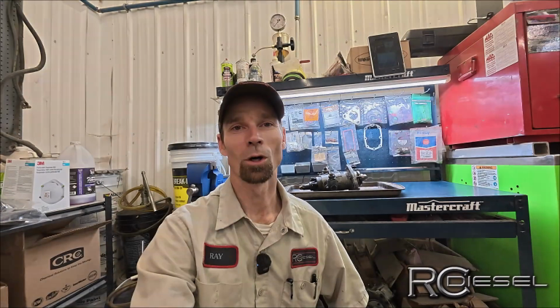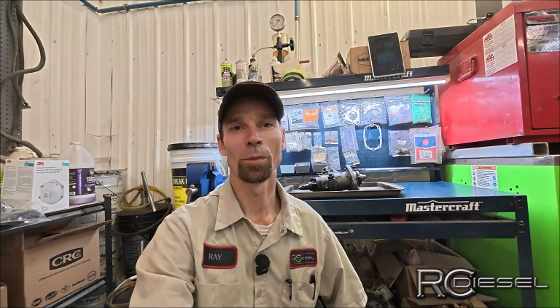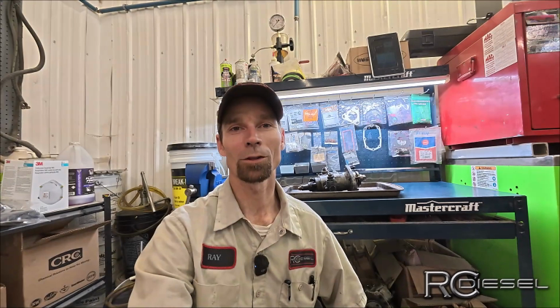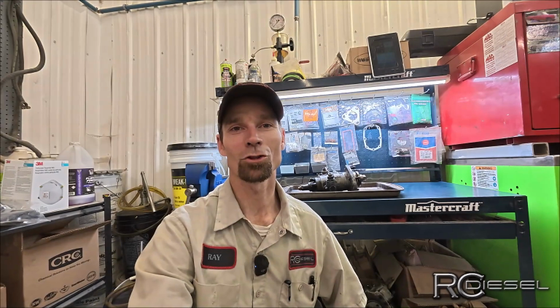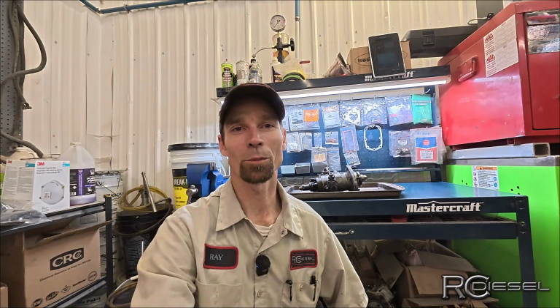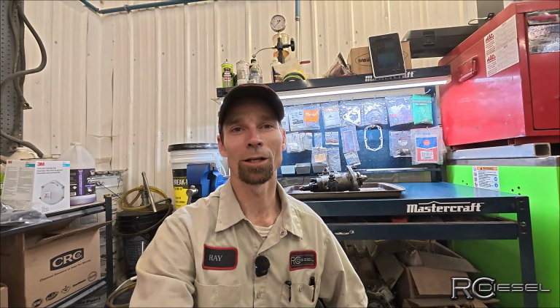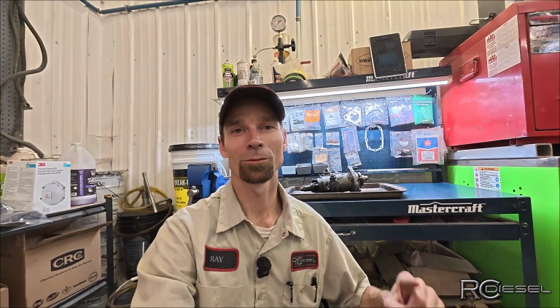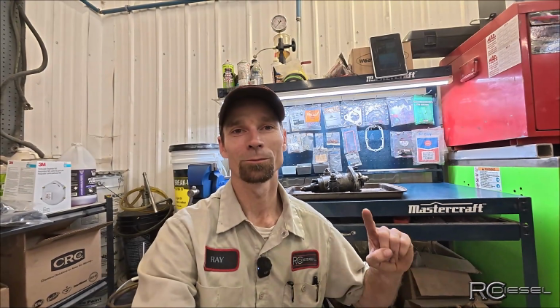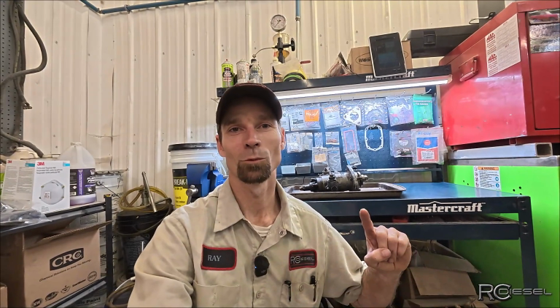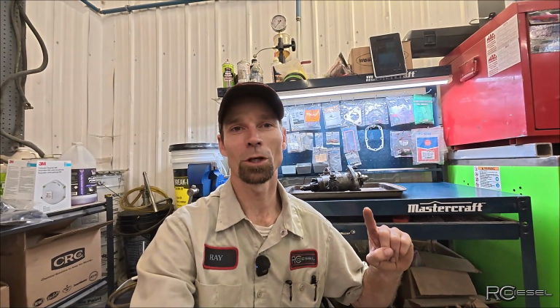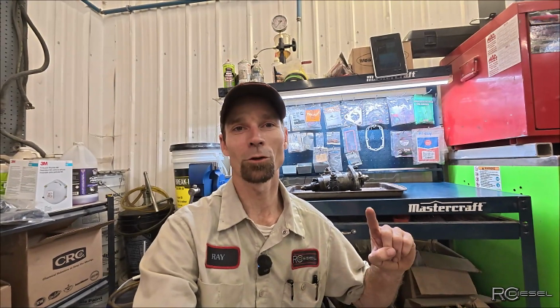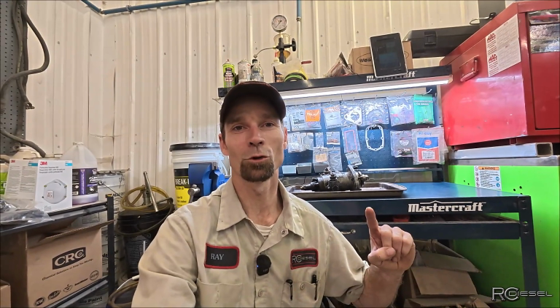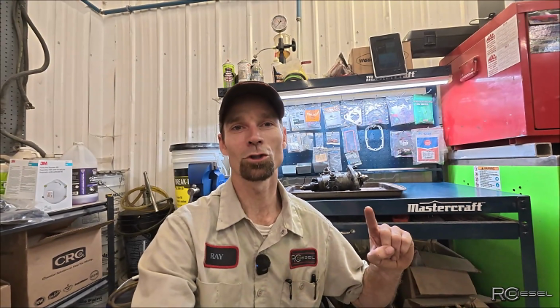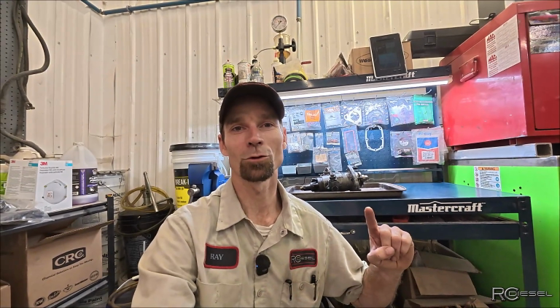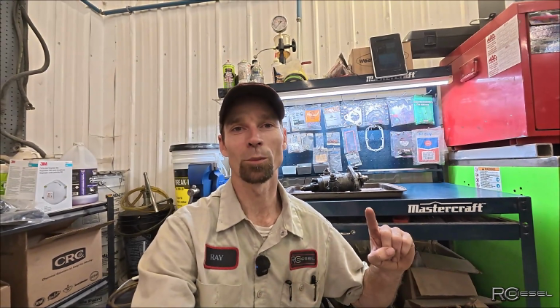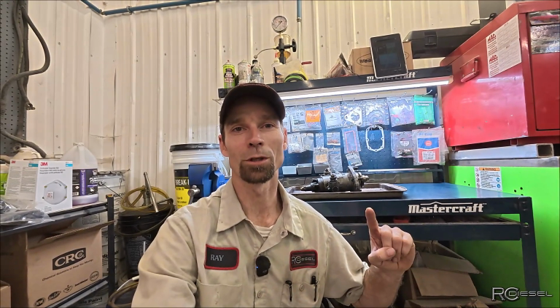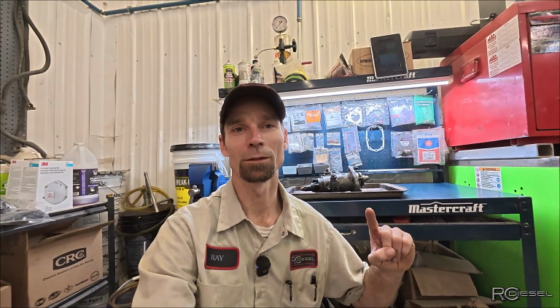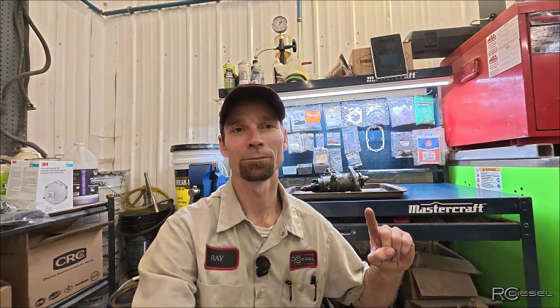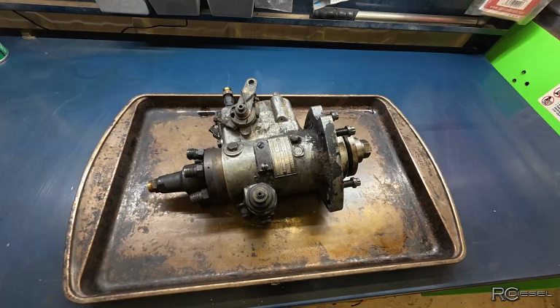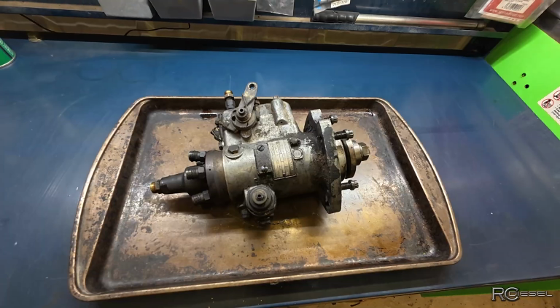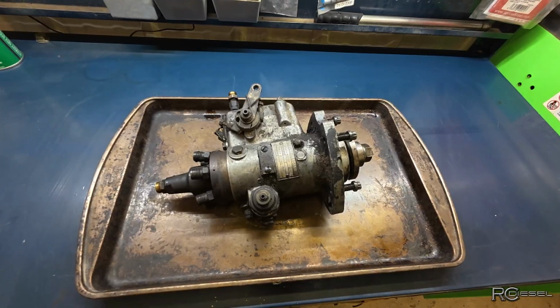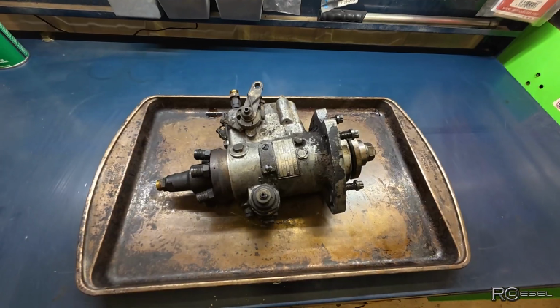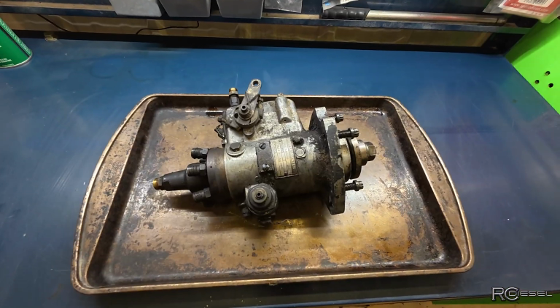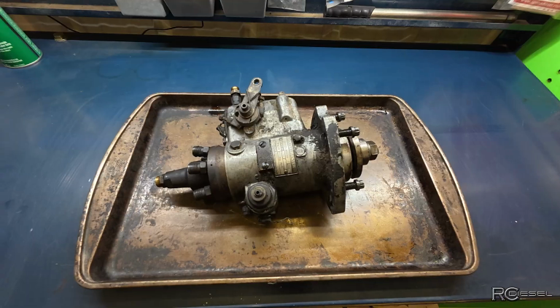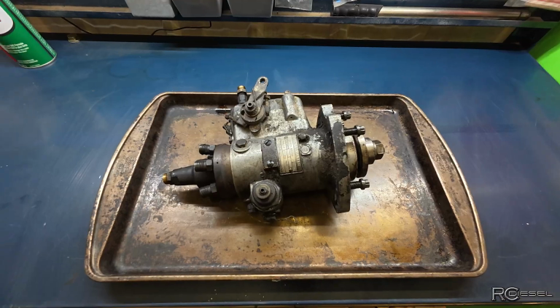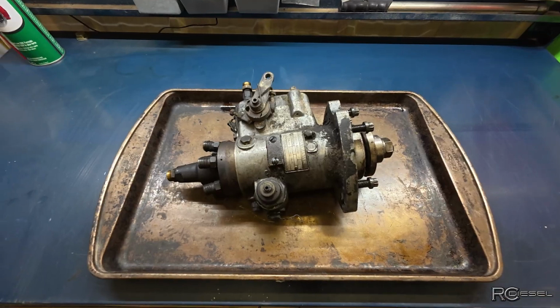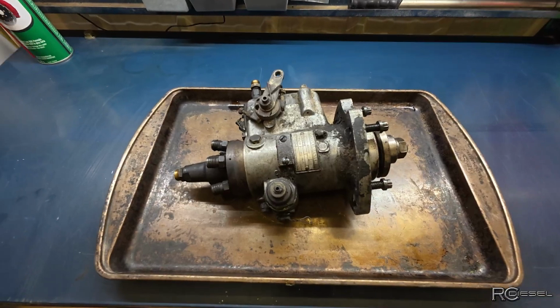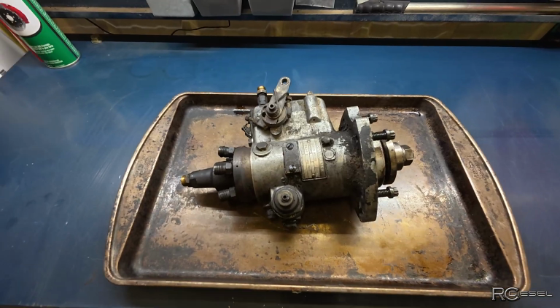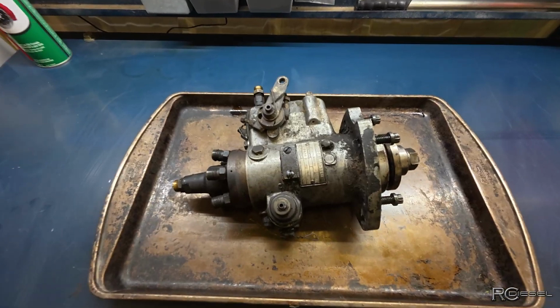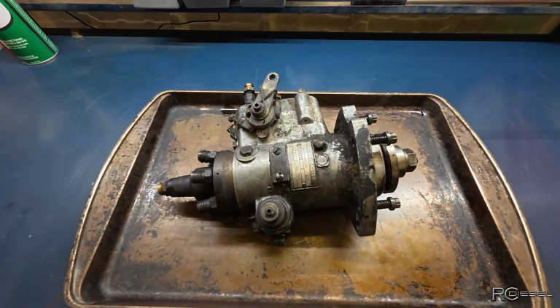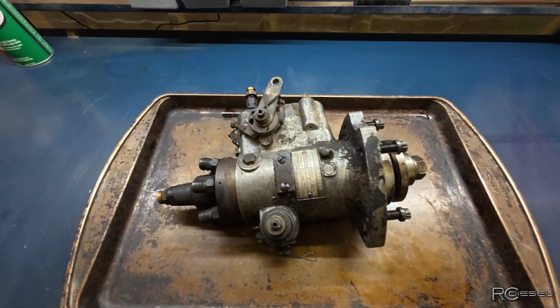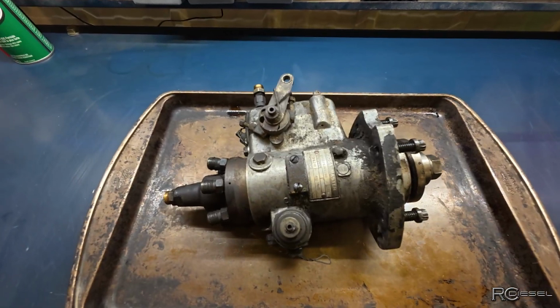Welcome back to the shop guys. We got another fuel injection pump today — that's a DM4 off an Allis Chalmers.